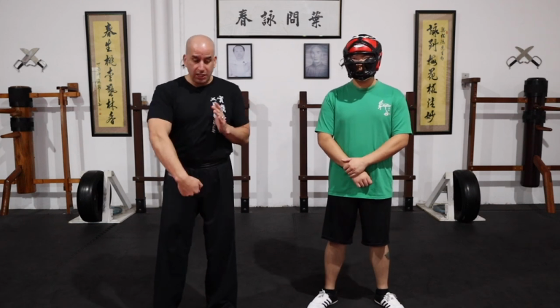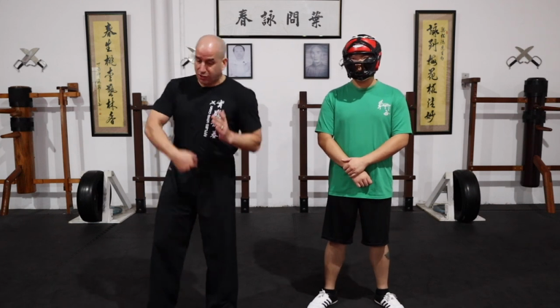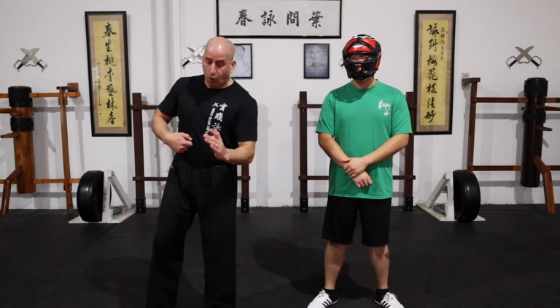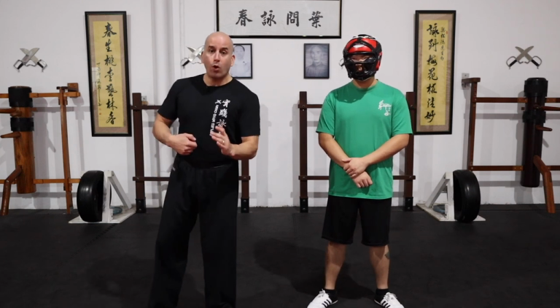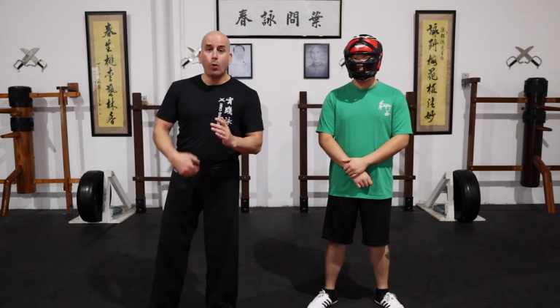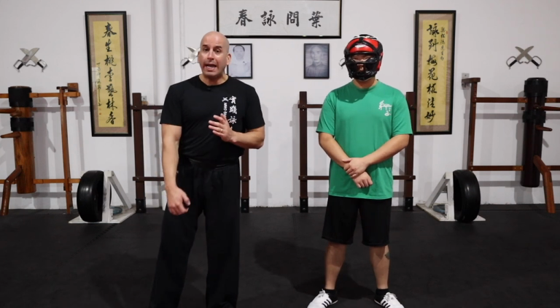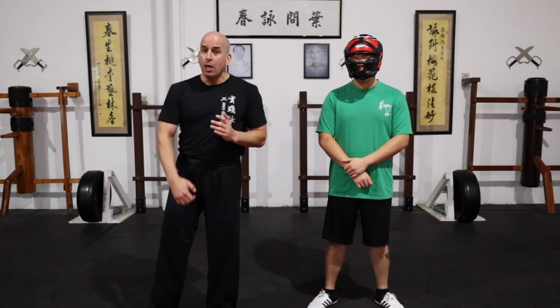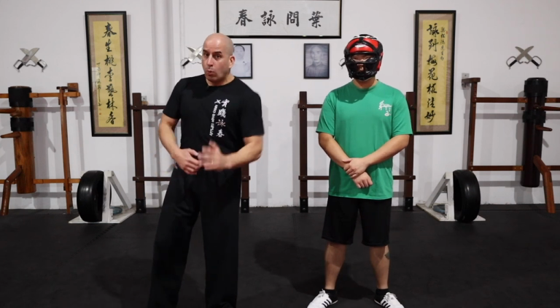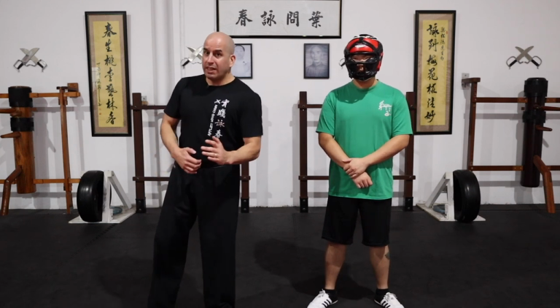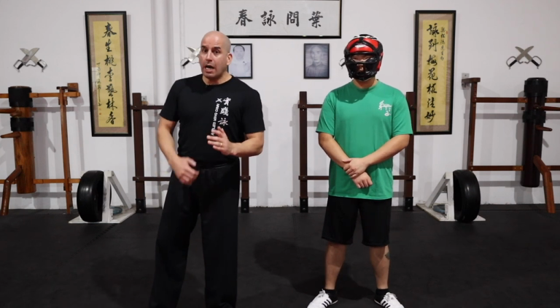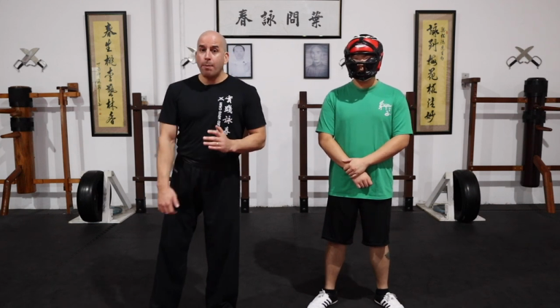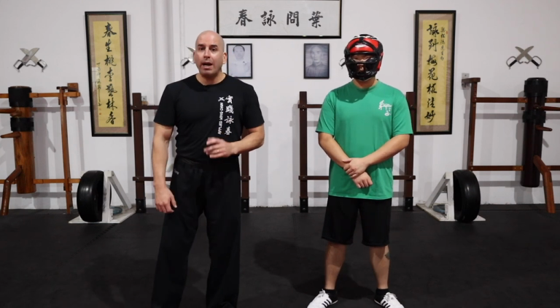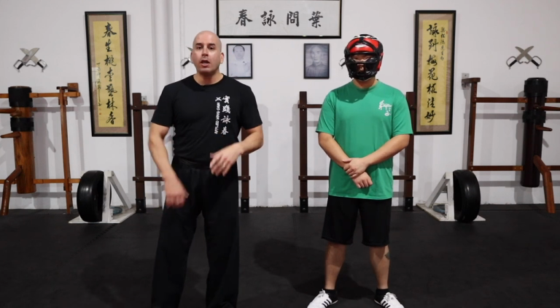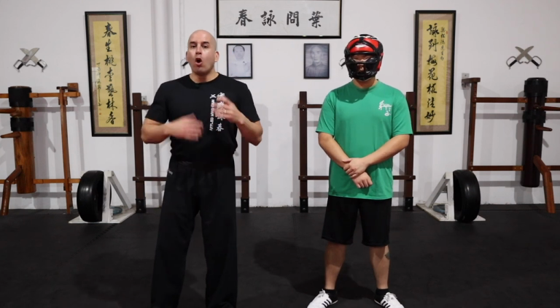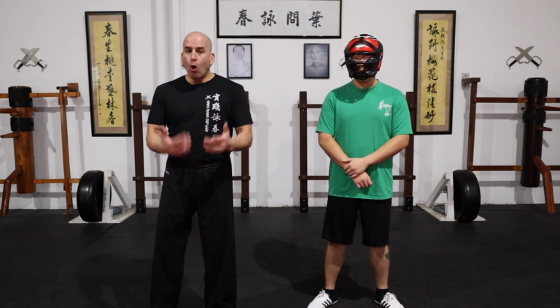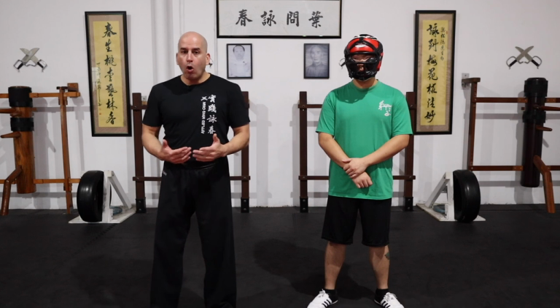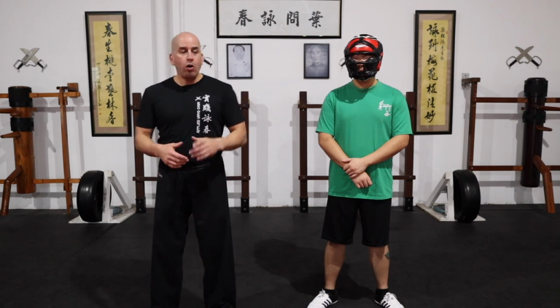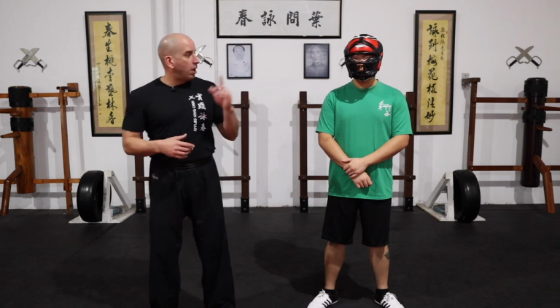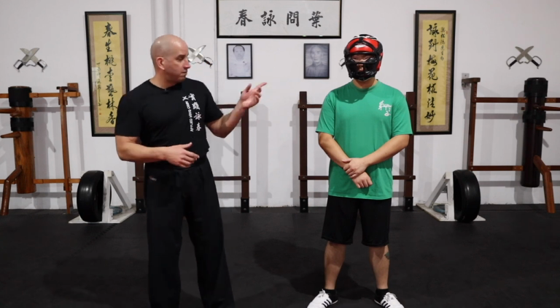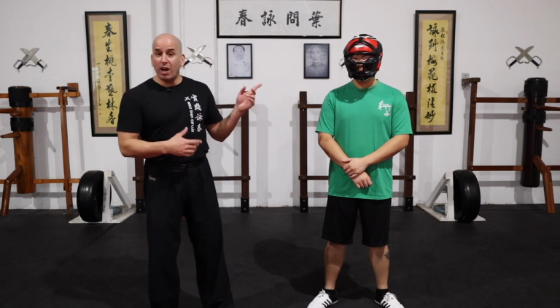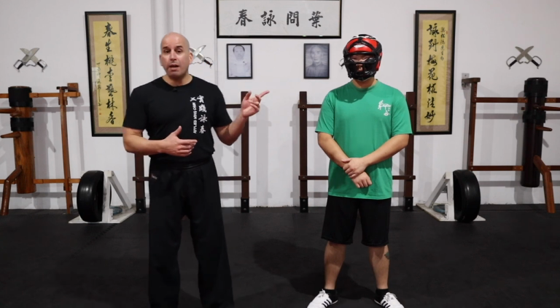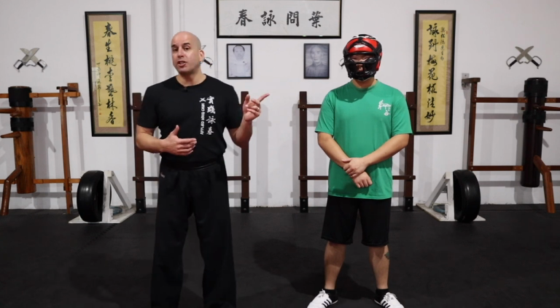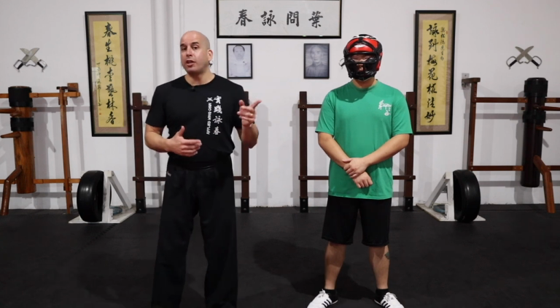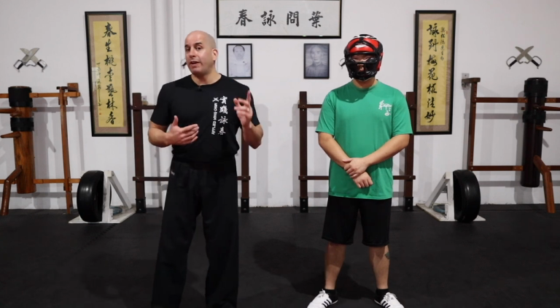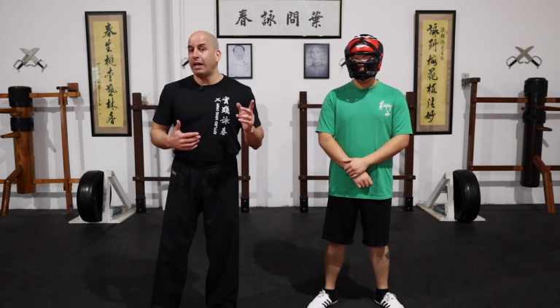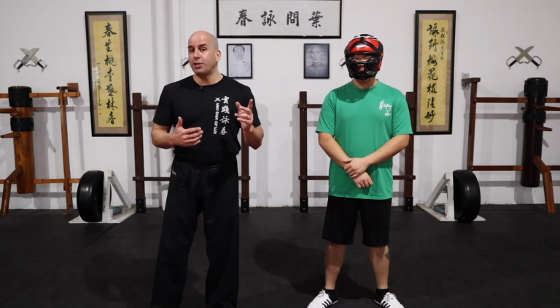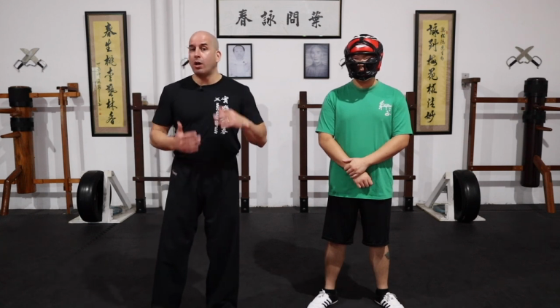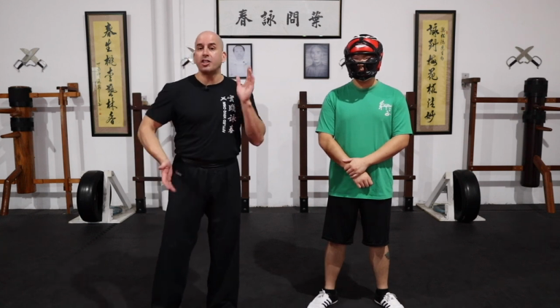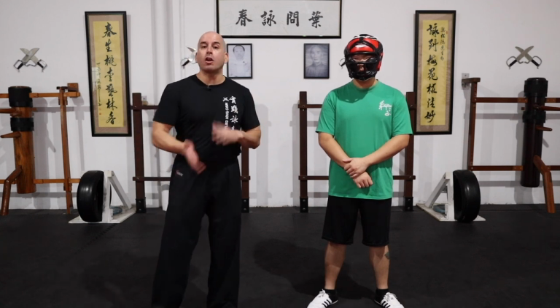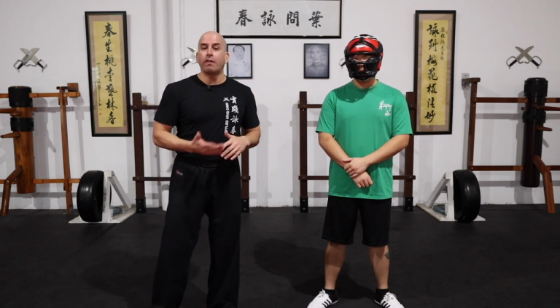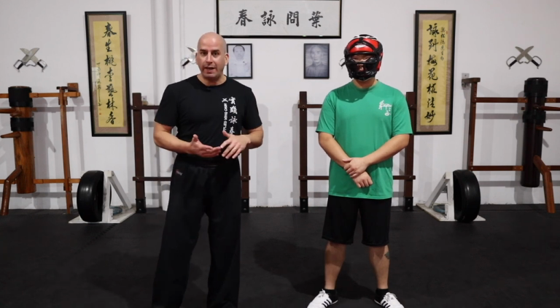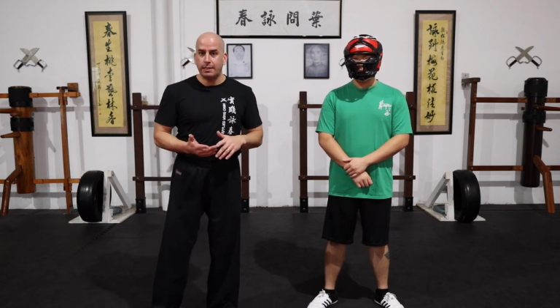I can just go all the way with the arm break, or right now I'm going to show you a variation where I just go to the face.